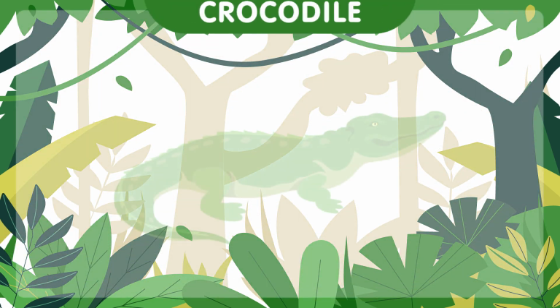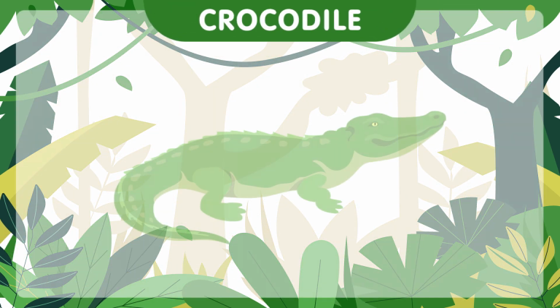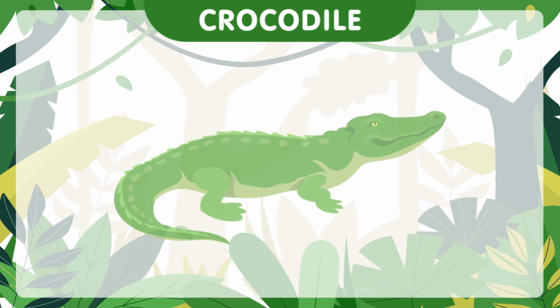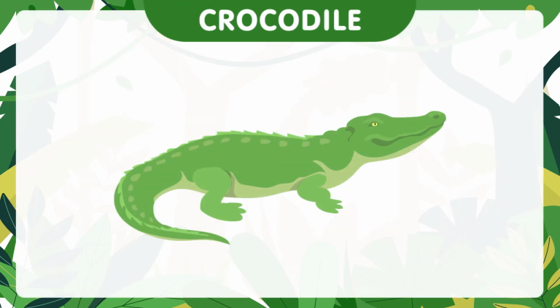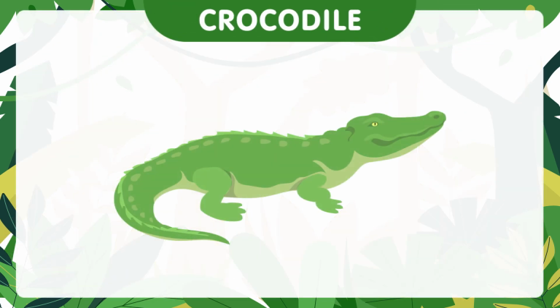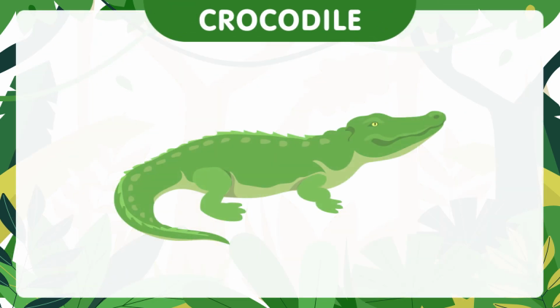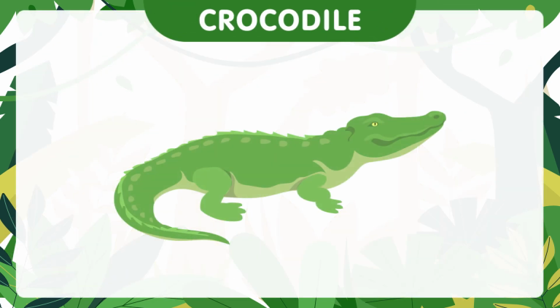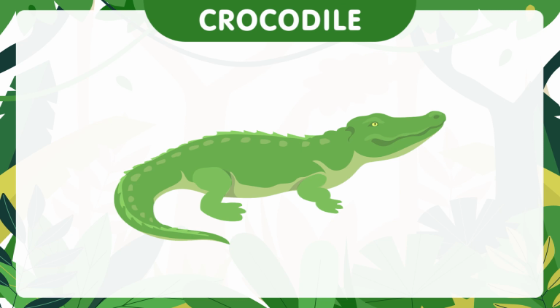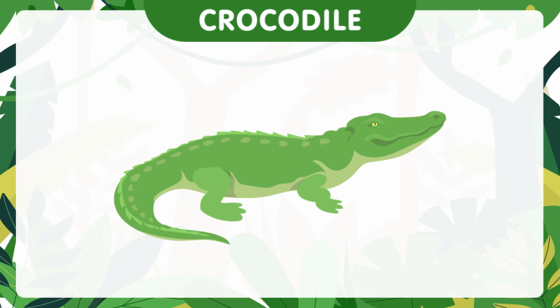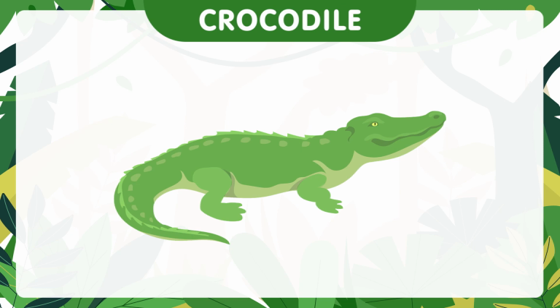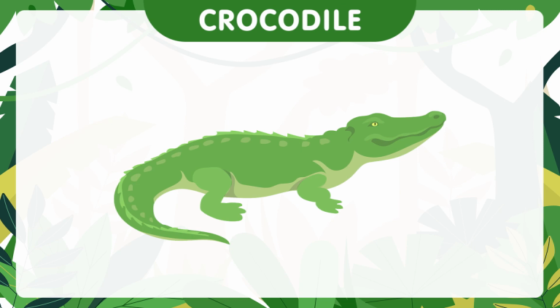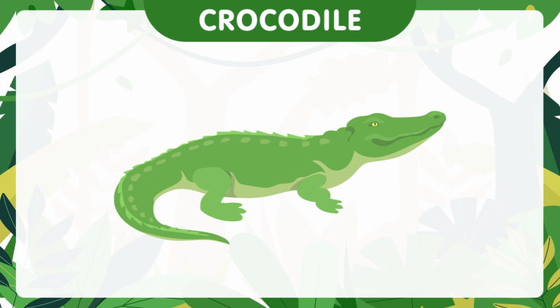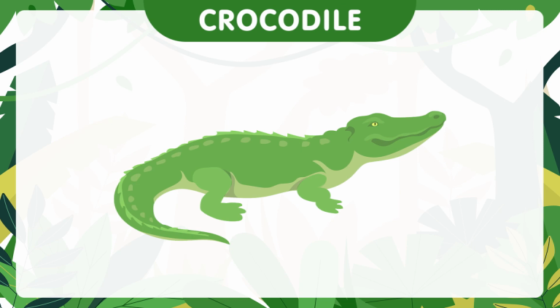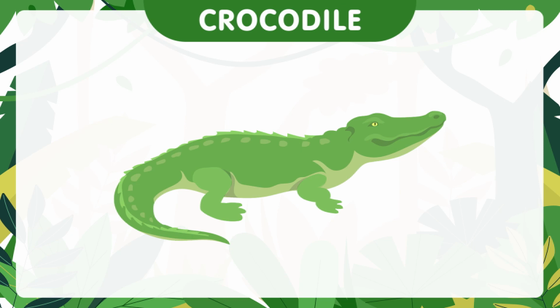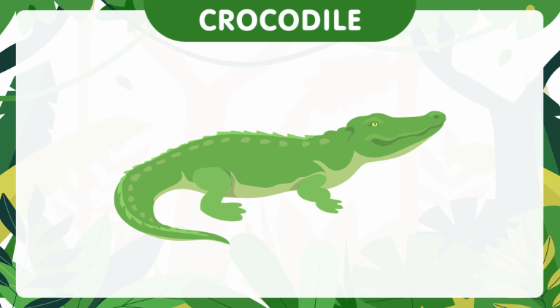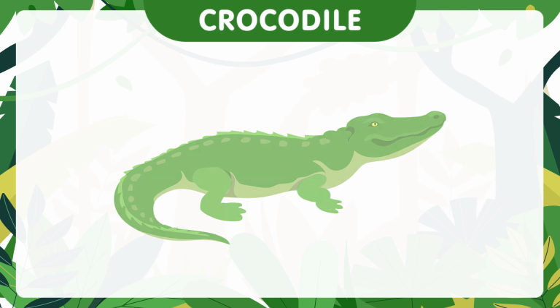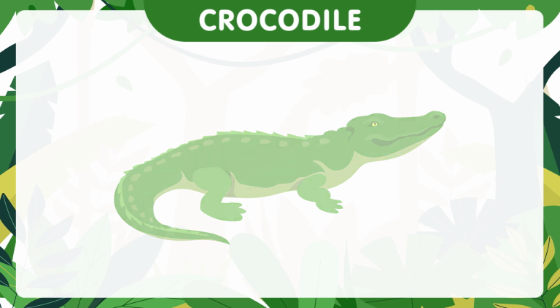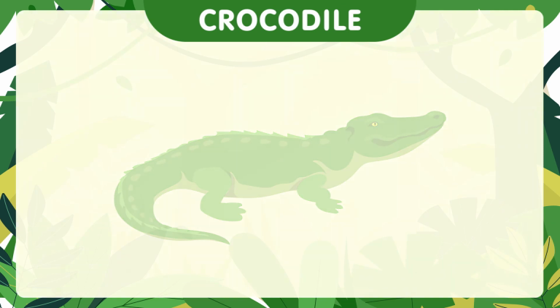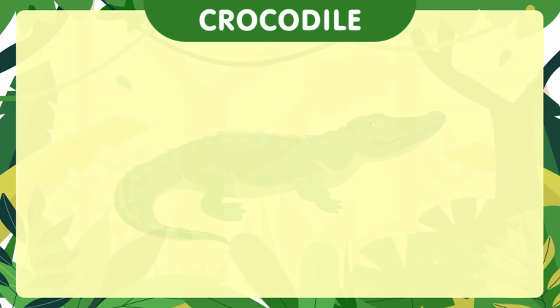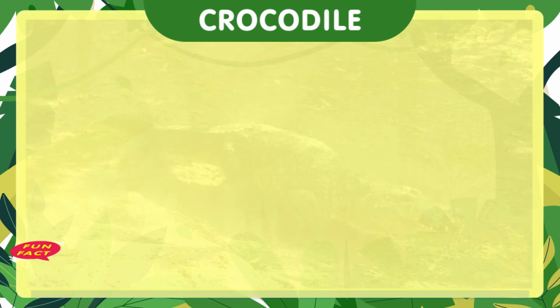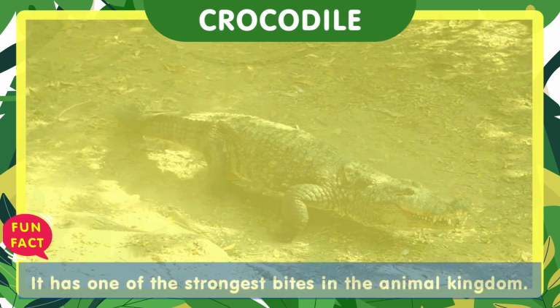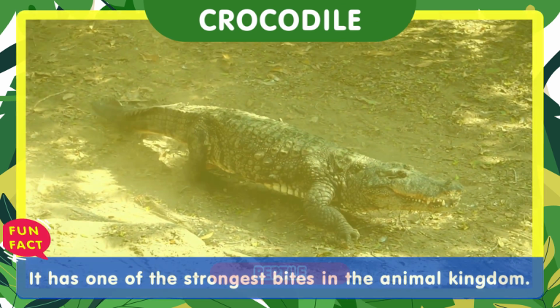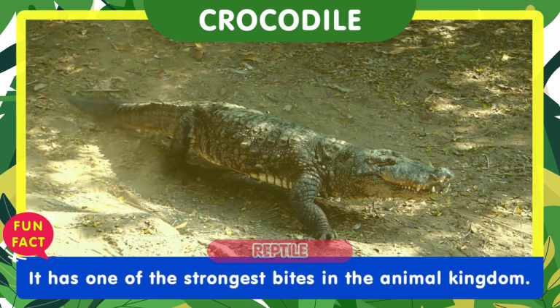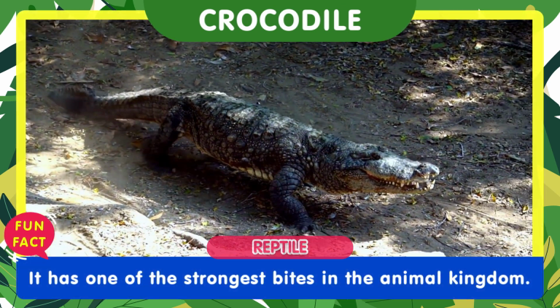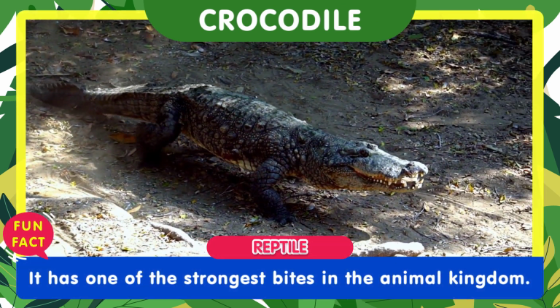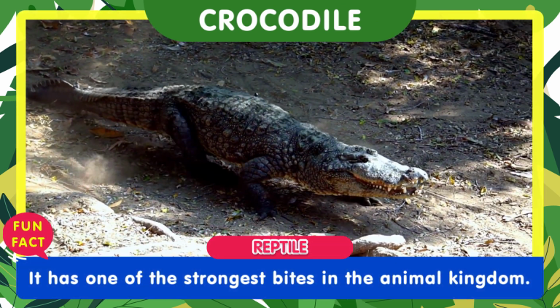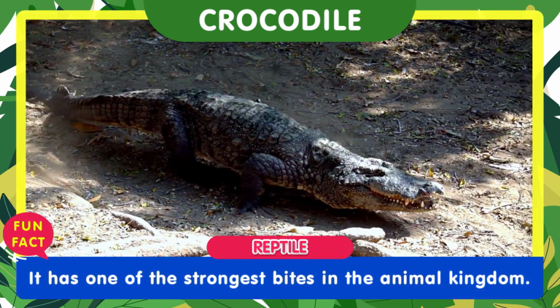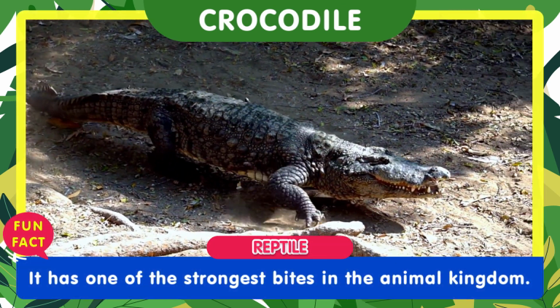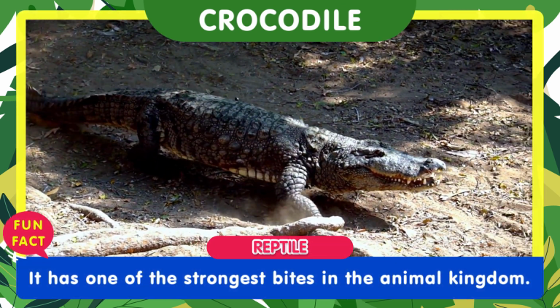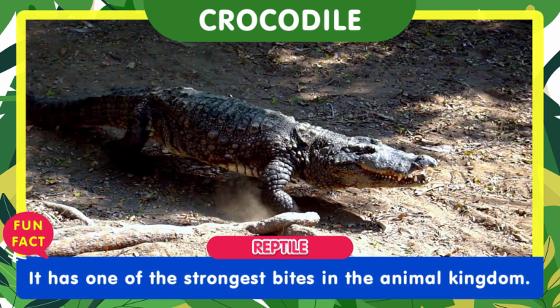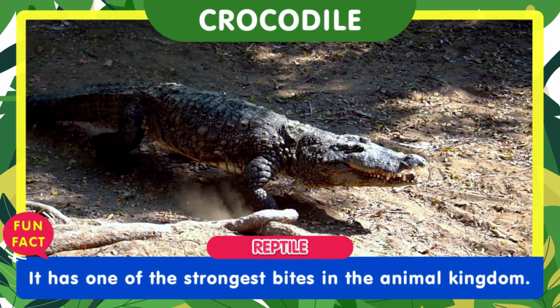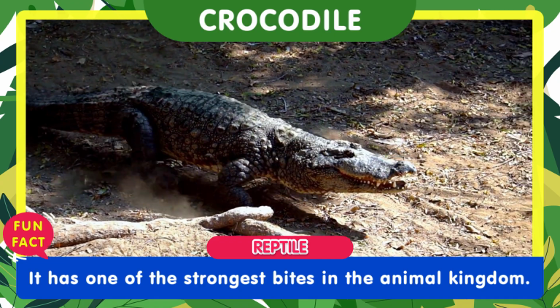Watch out for the mighty crocodile. It has one of the strongest bites in the animal kingdom.